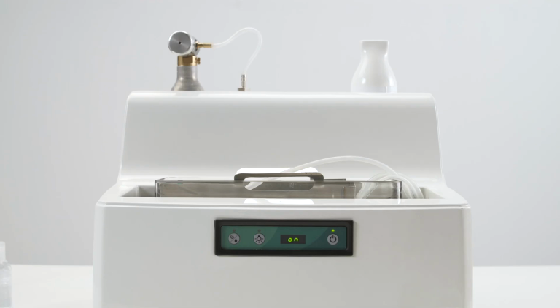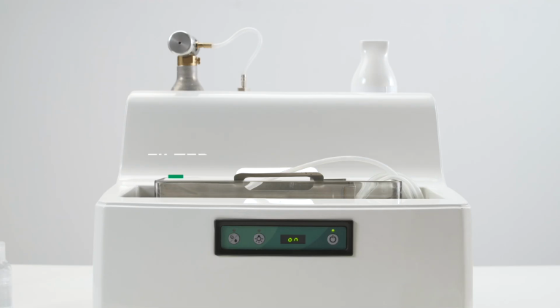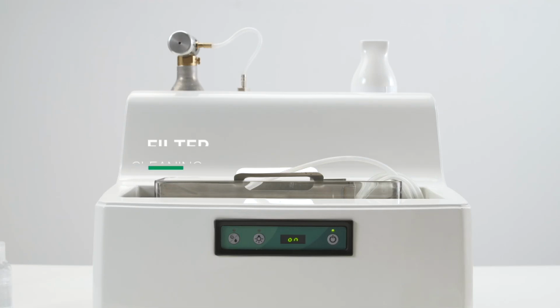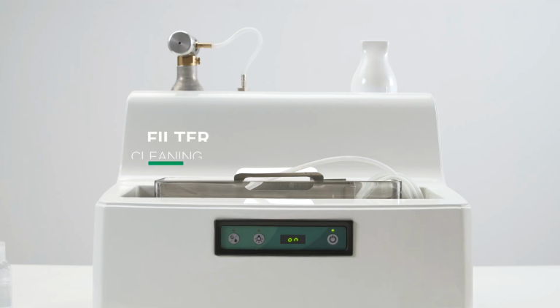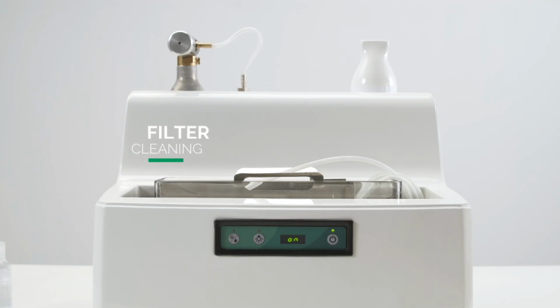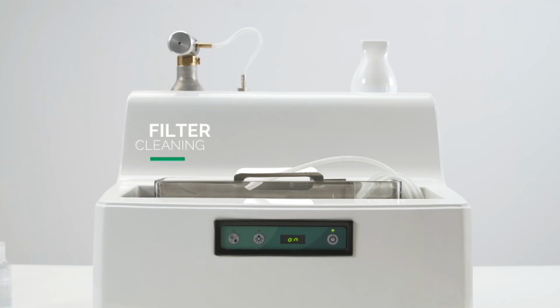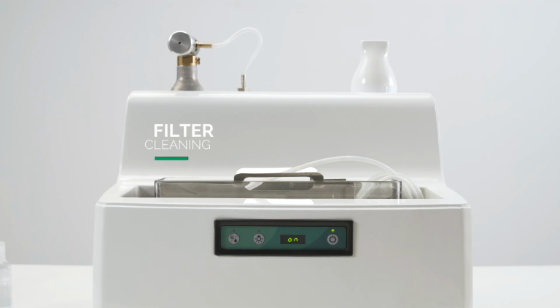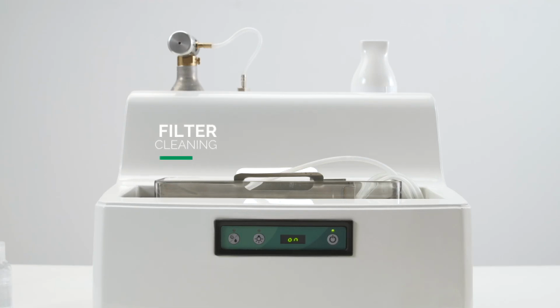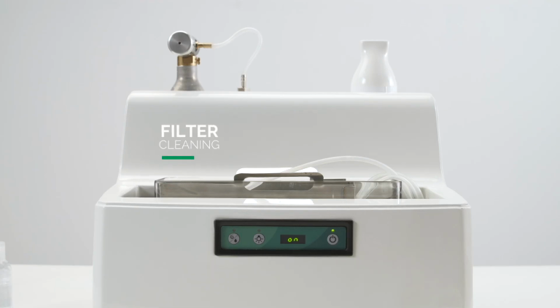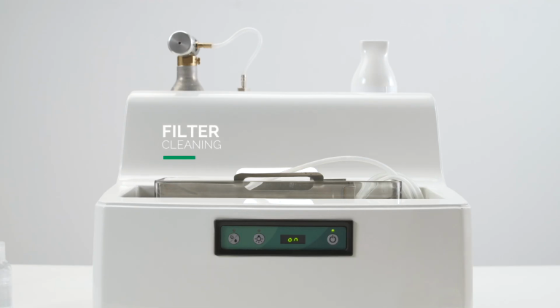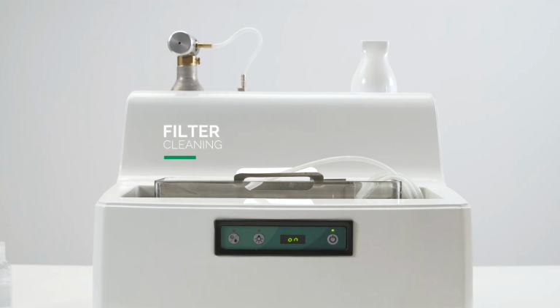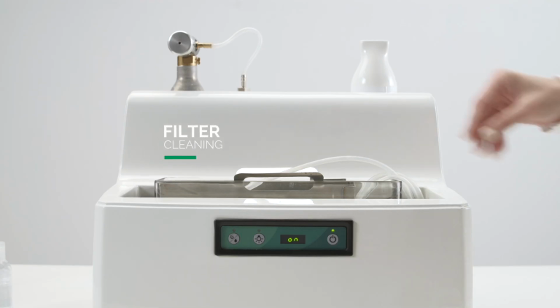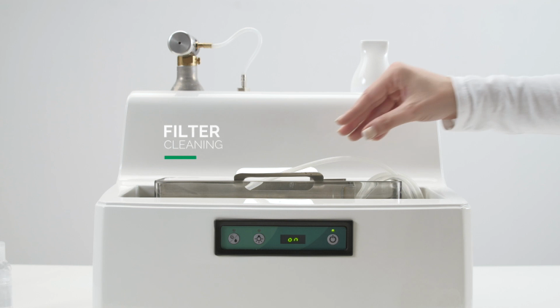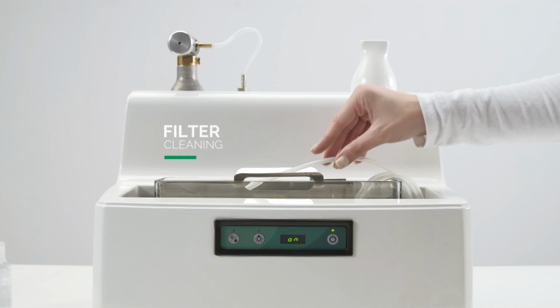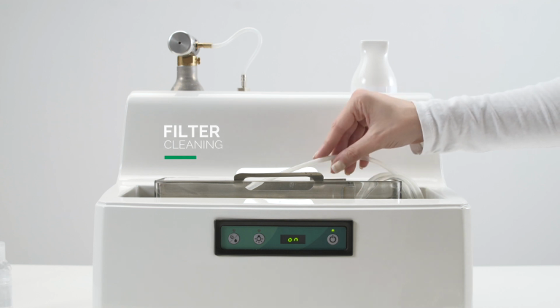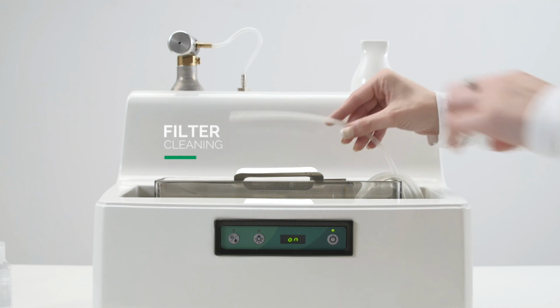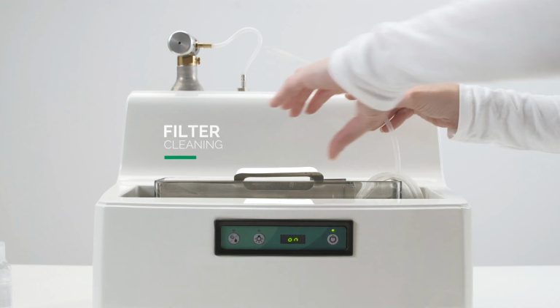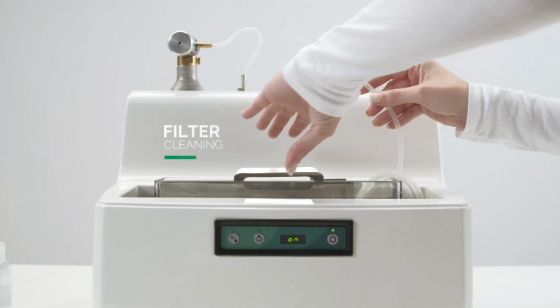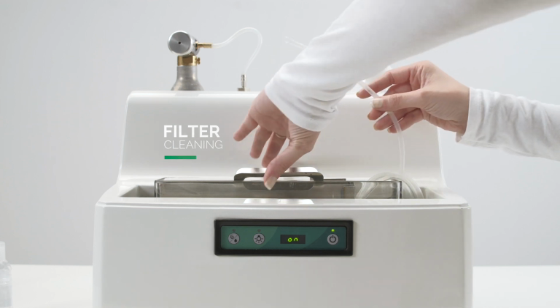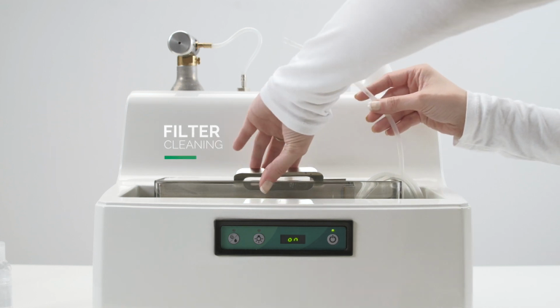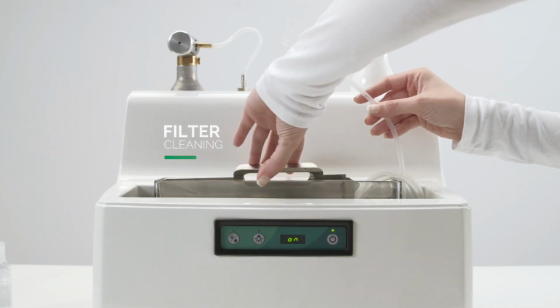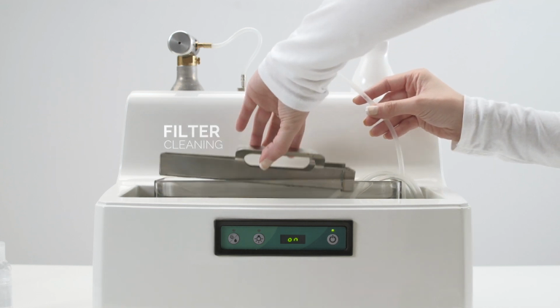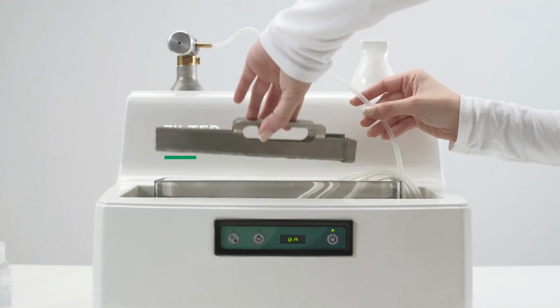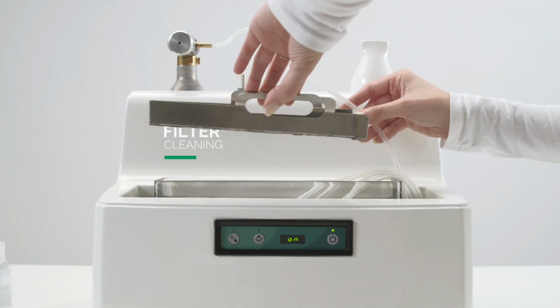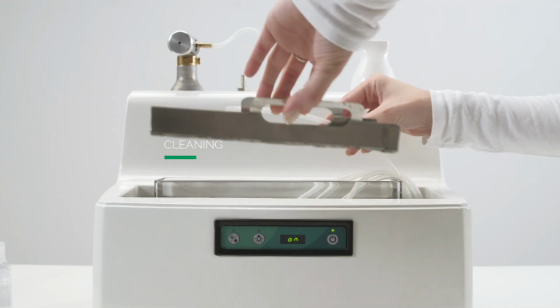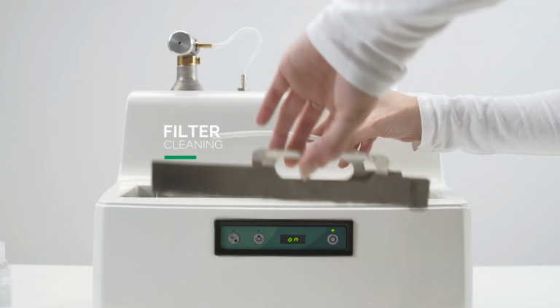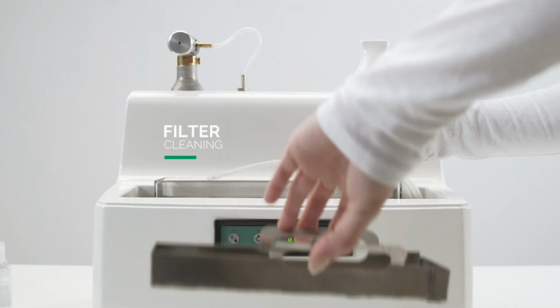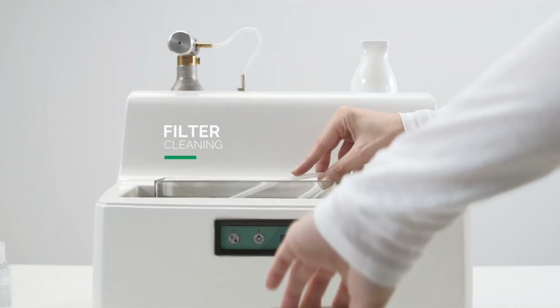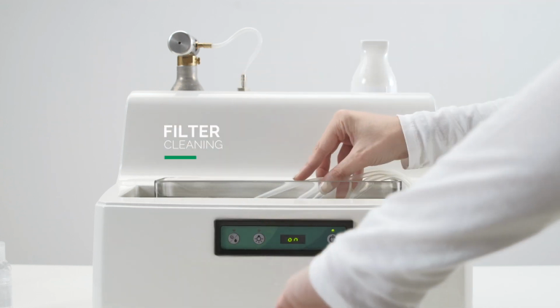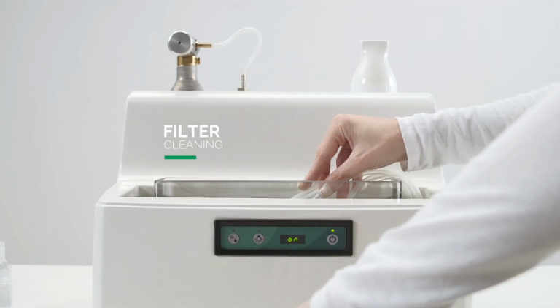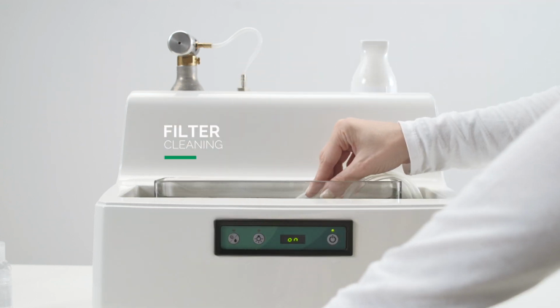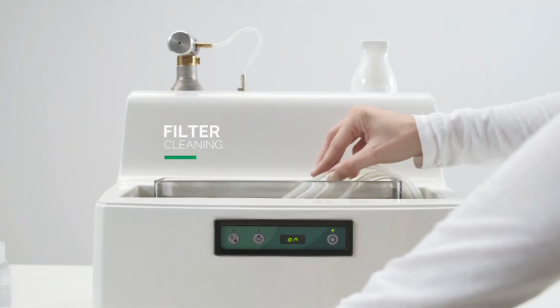Once a day, after collecting fresh spirulina, extract and wash the filter with running water.